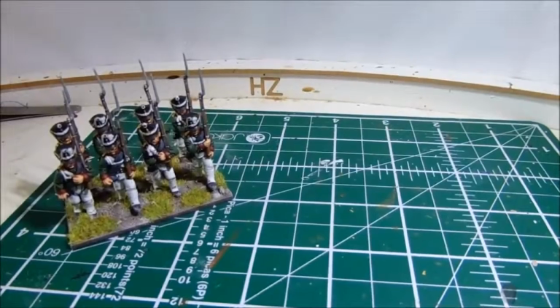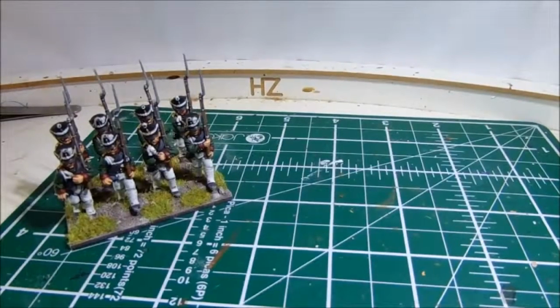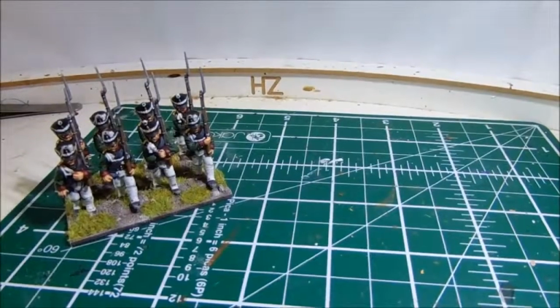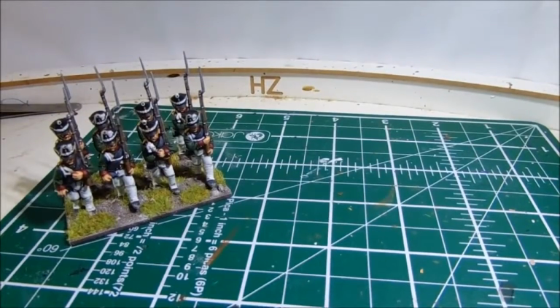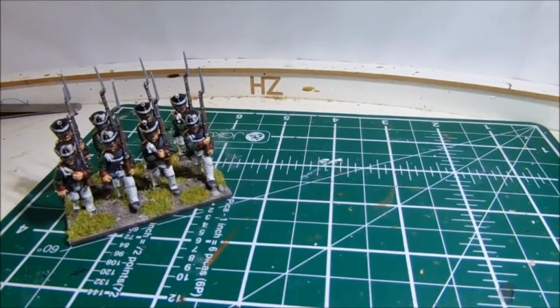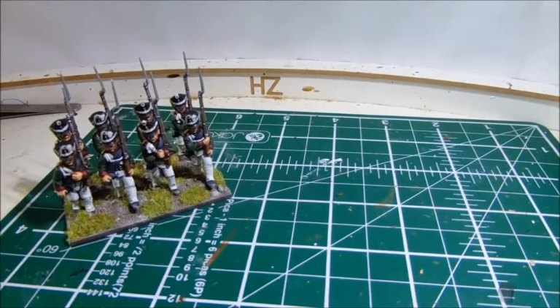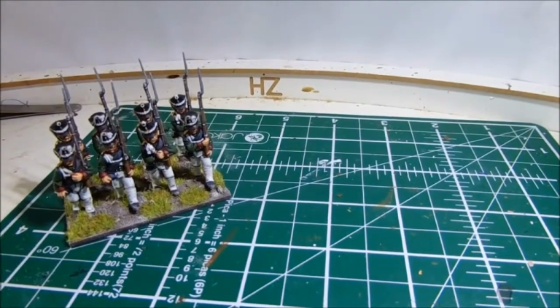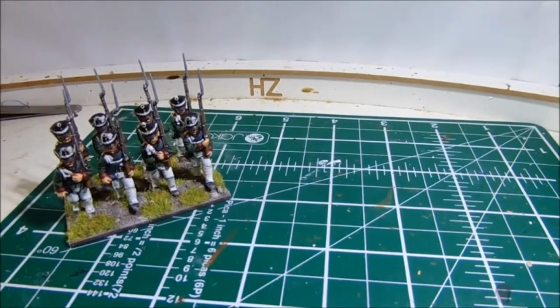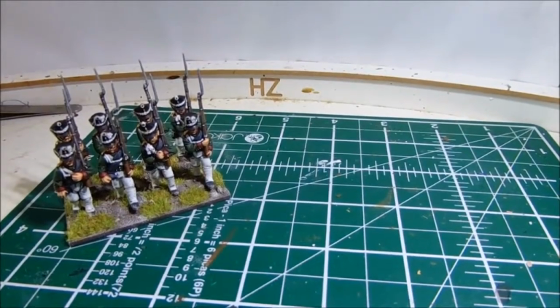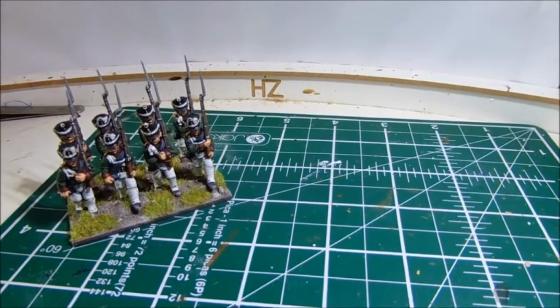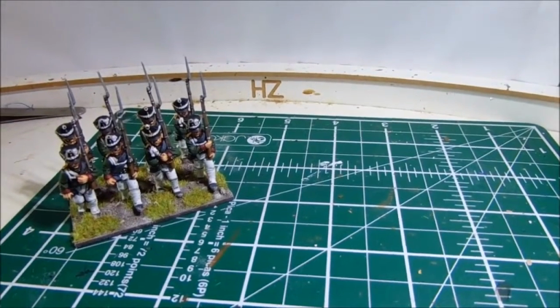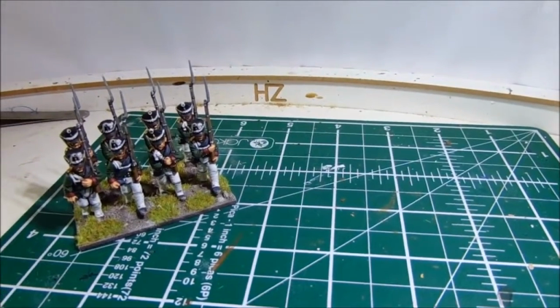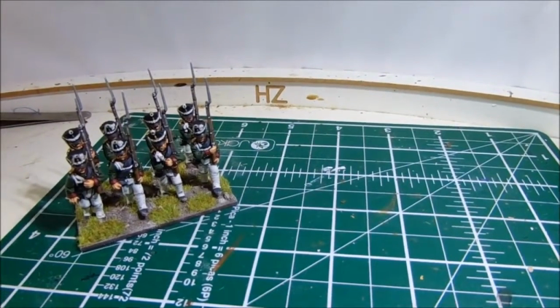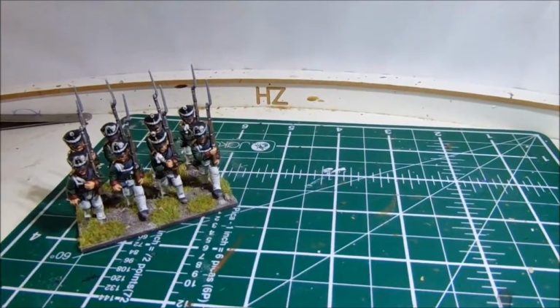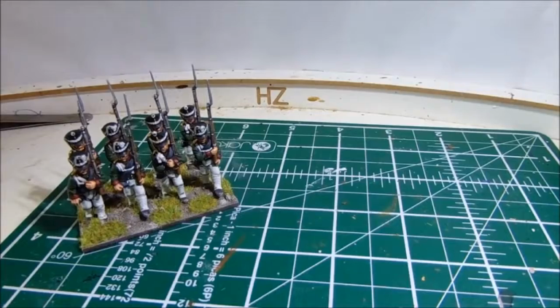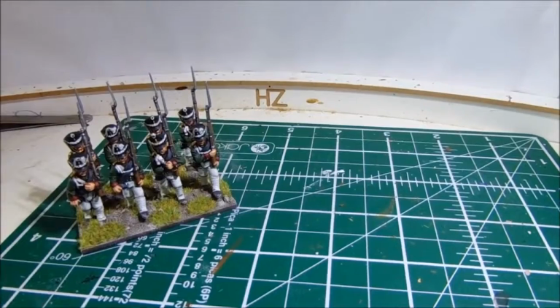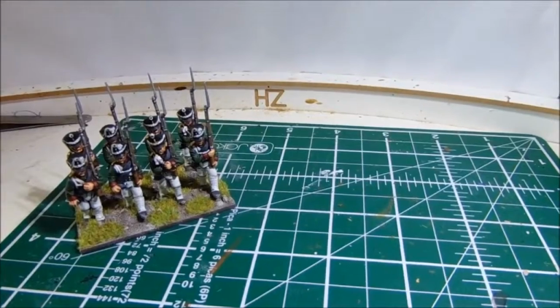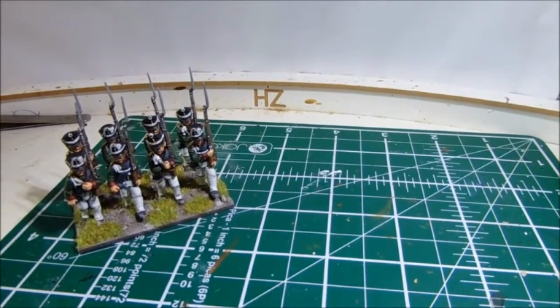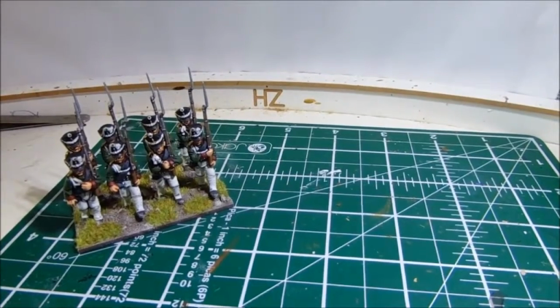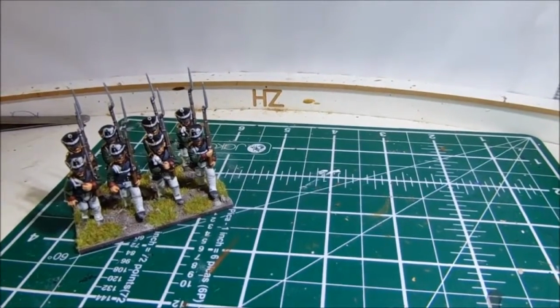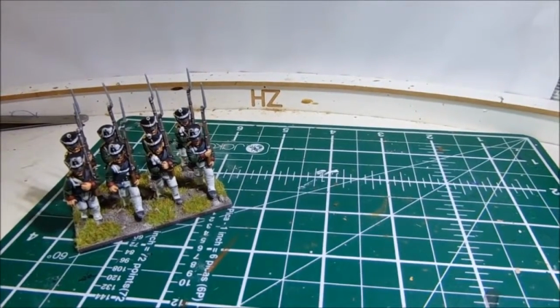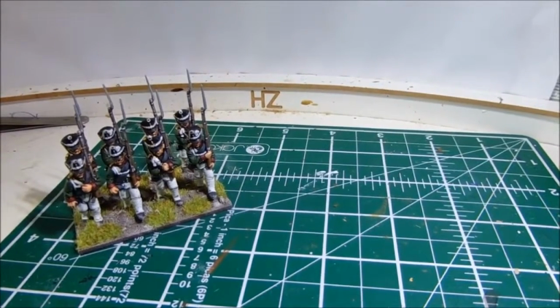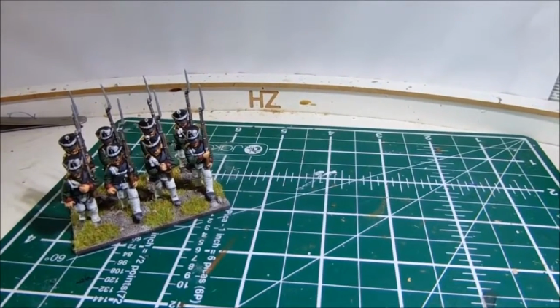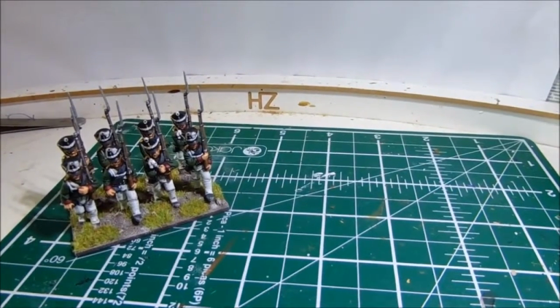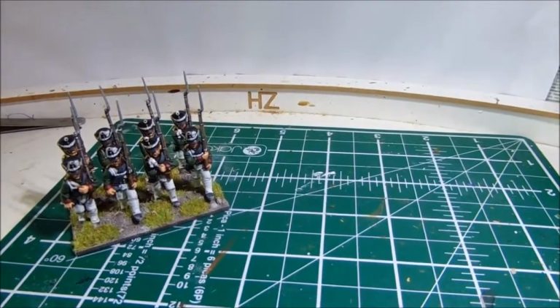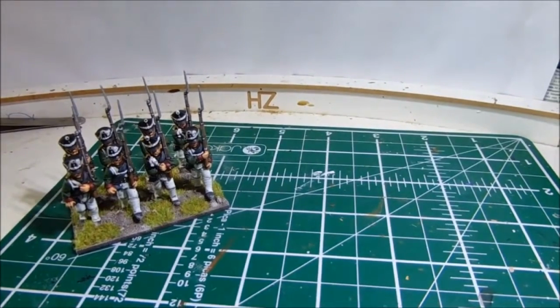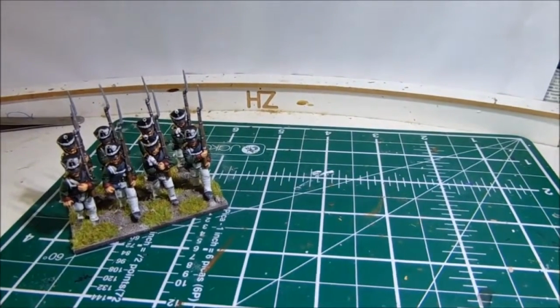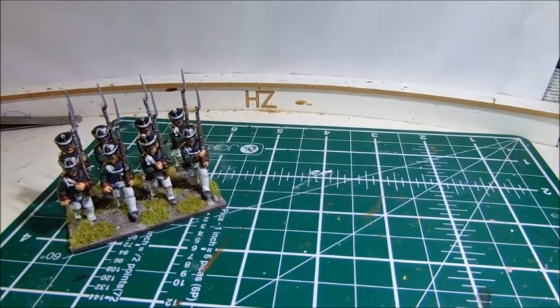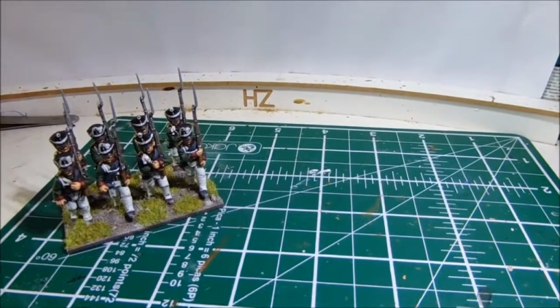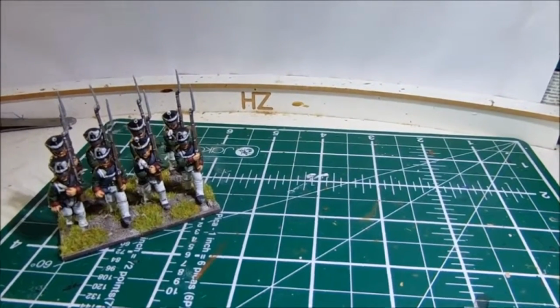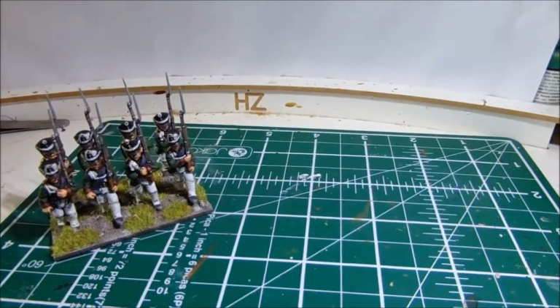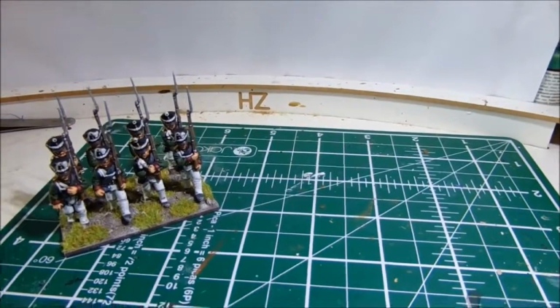Hi everyone. Very quick update here for what I've got completed on the second day of the Warbox Tate painting challenge.